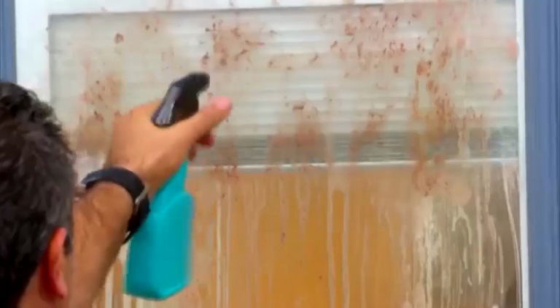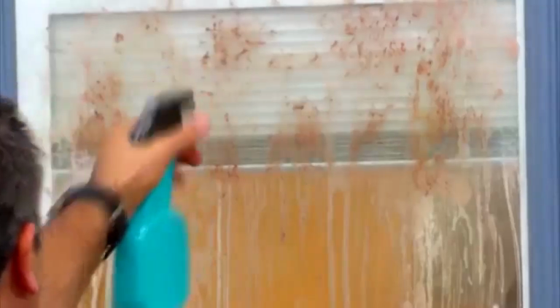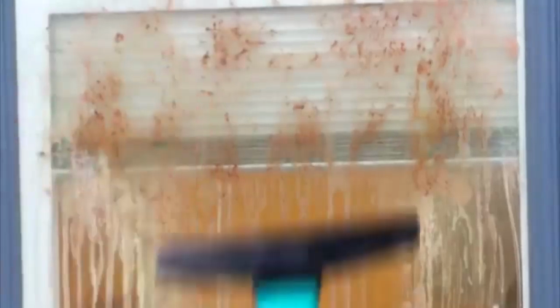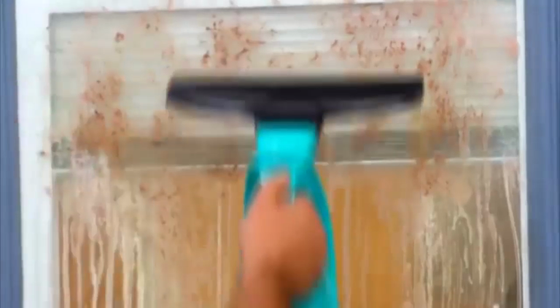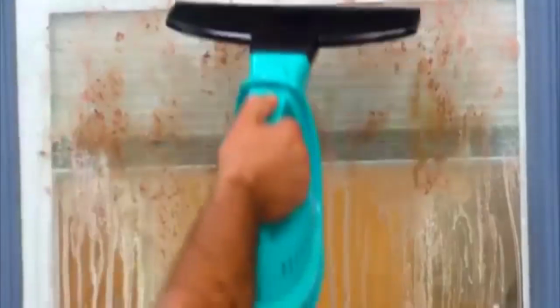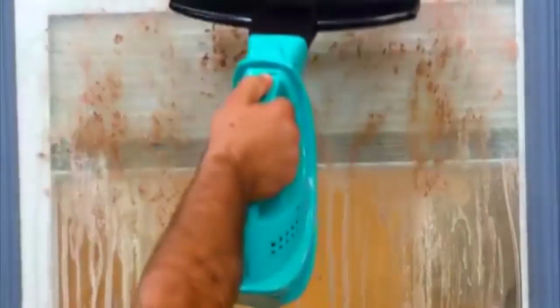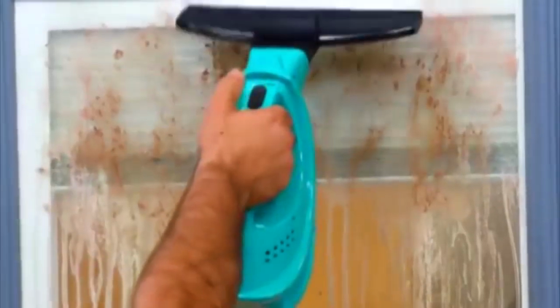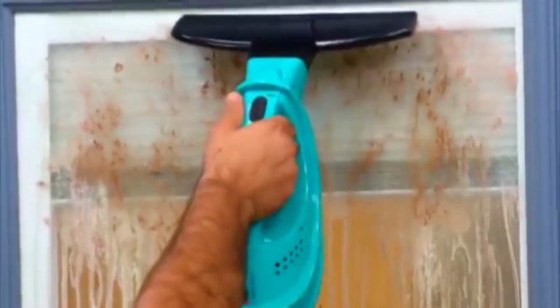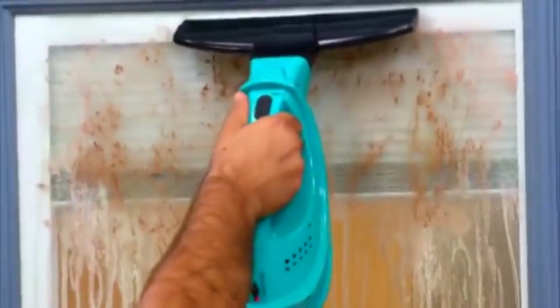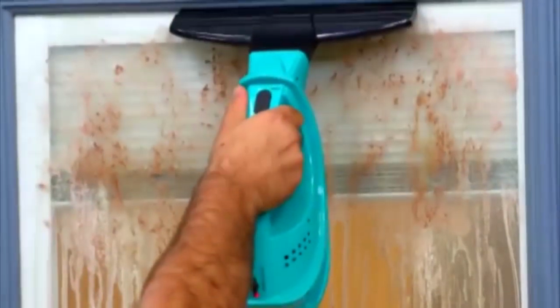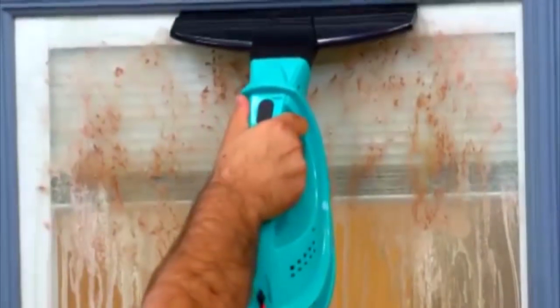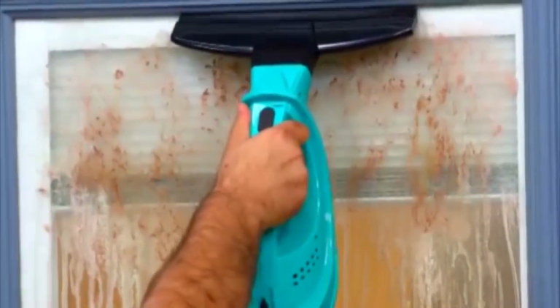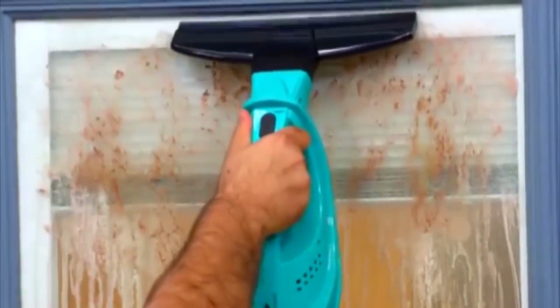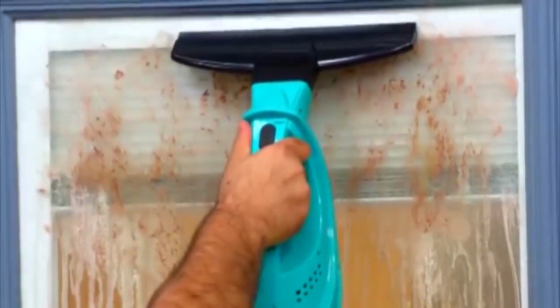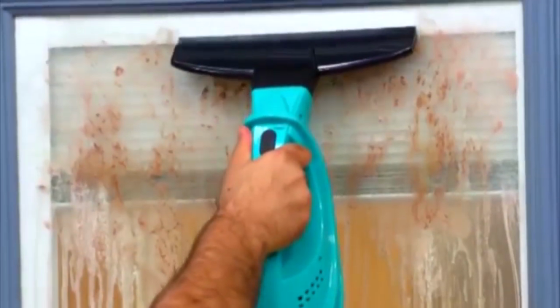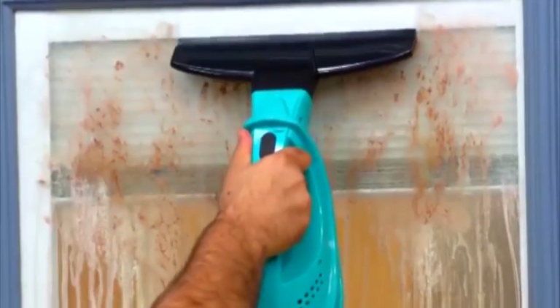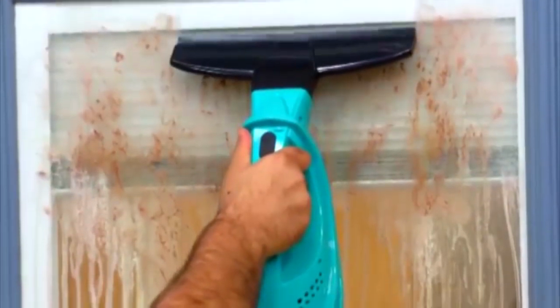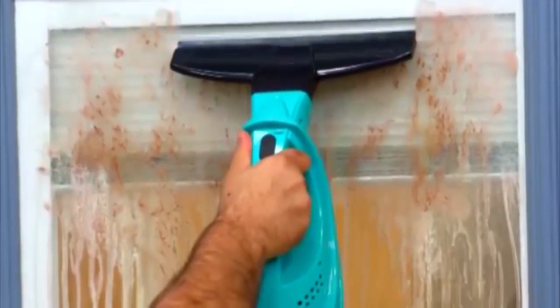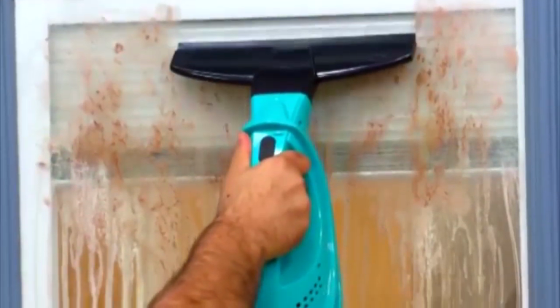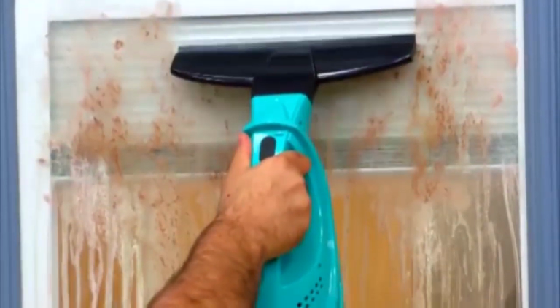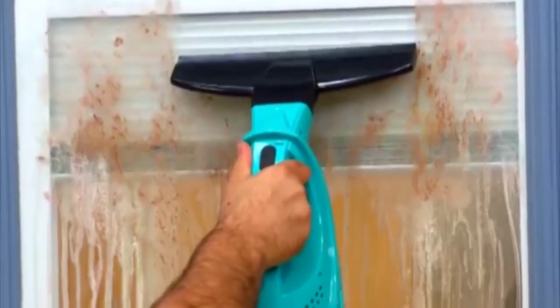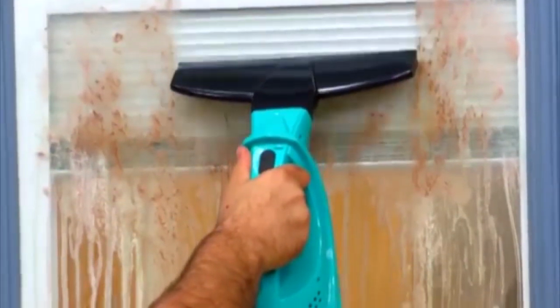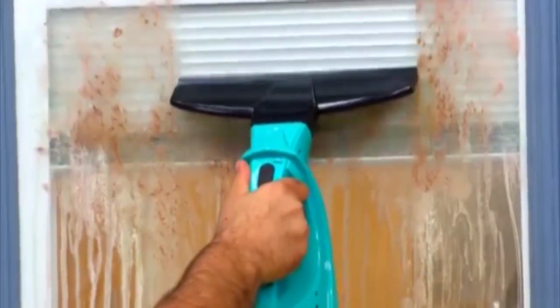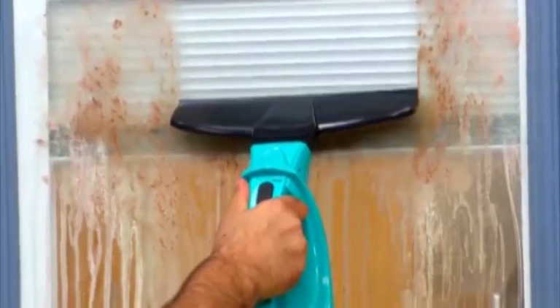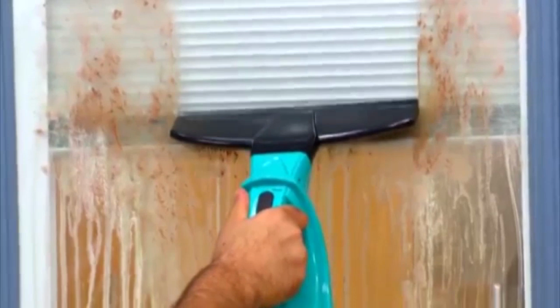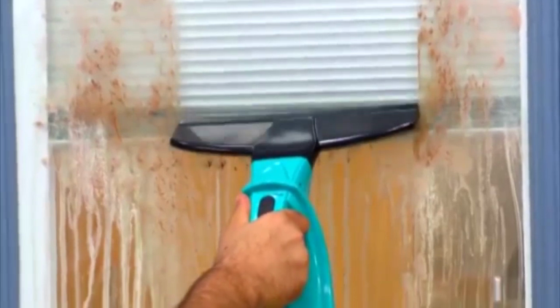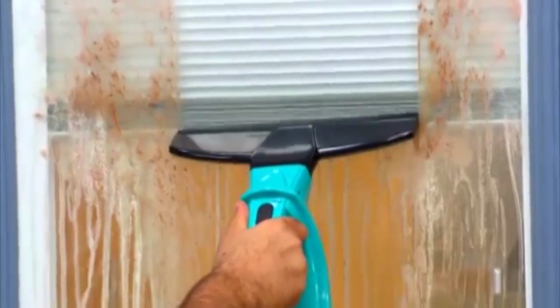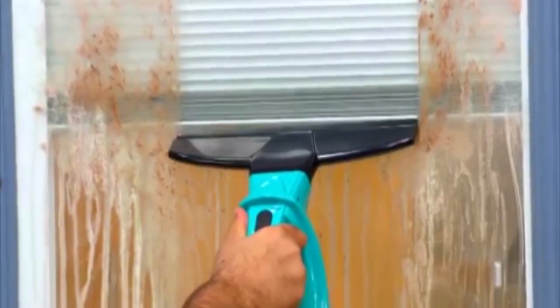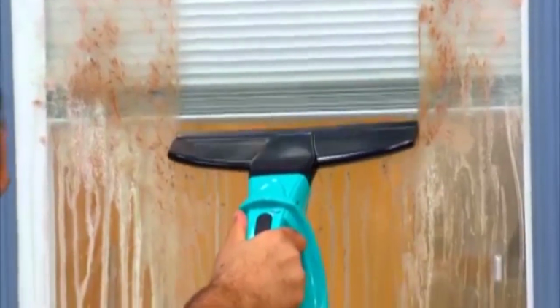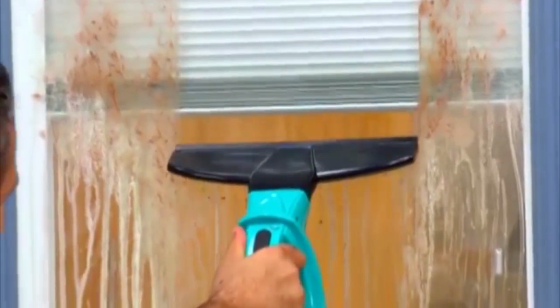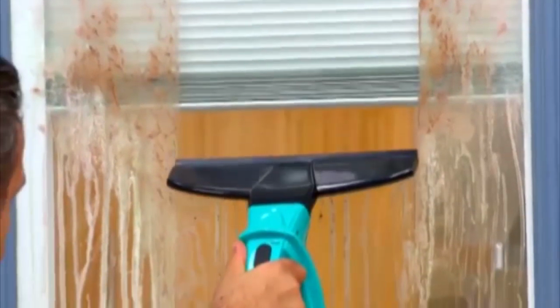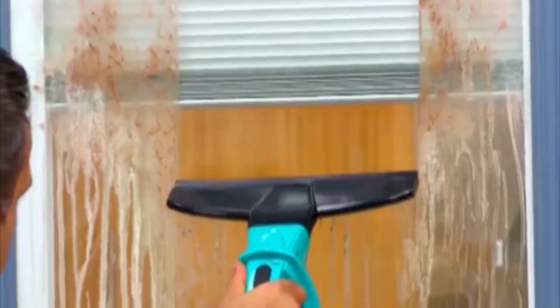Take a look at this window — it's filthy, right? But no match for WindowVac. Just one wipe and you're worry free.